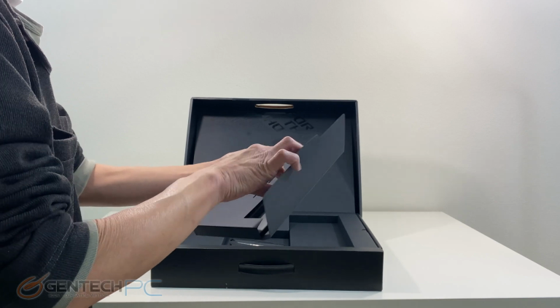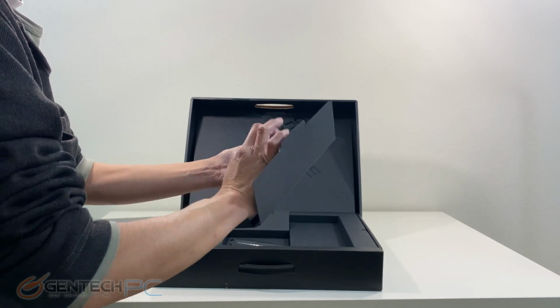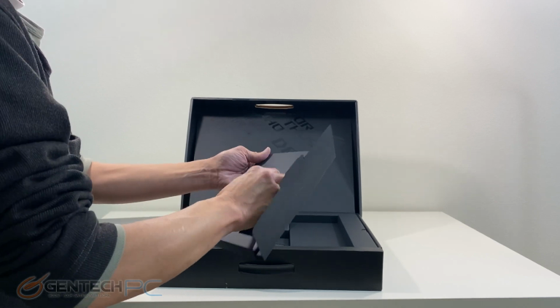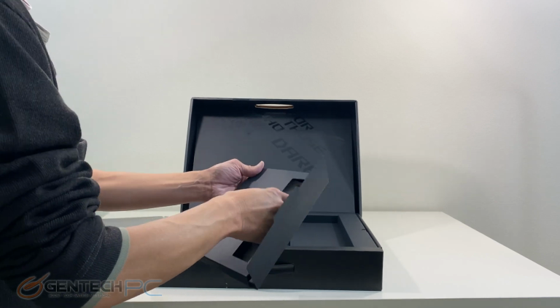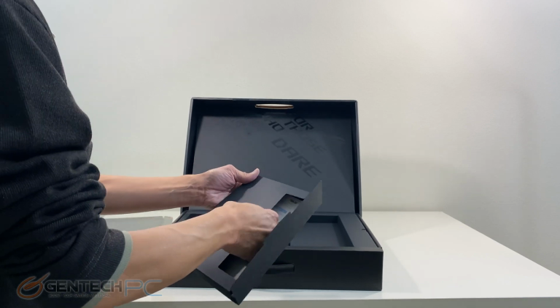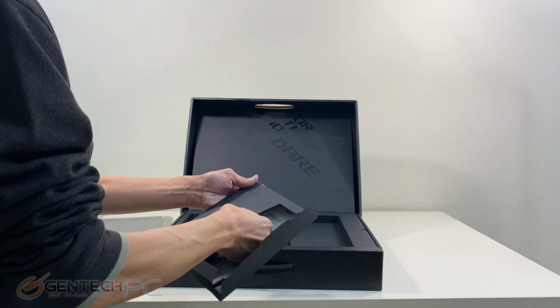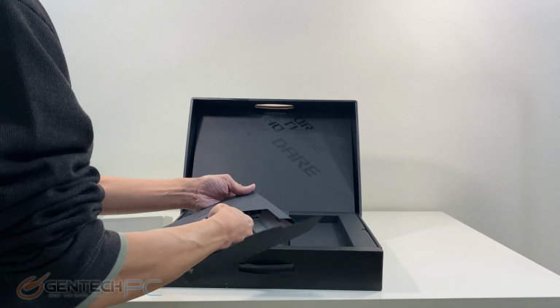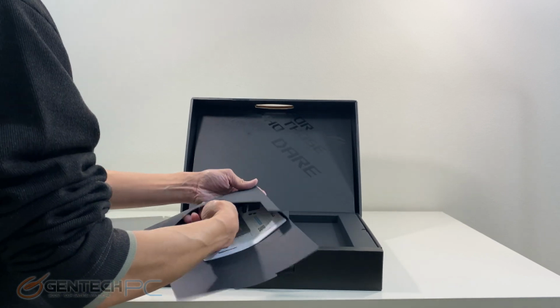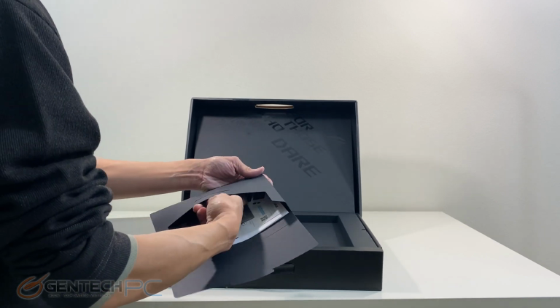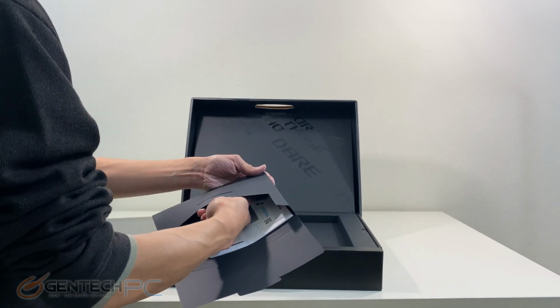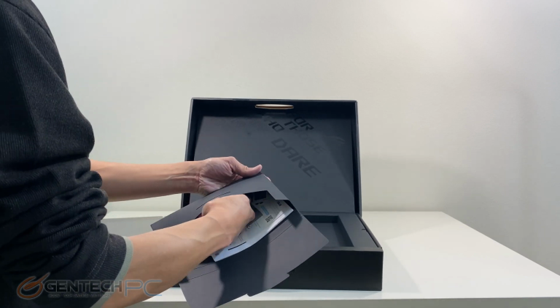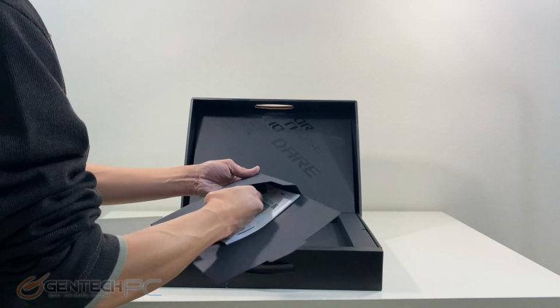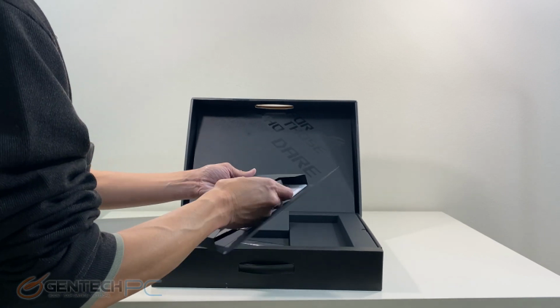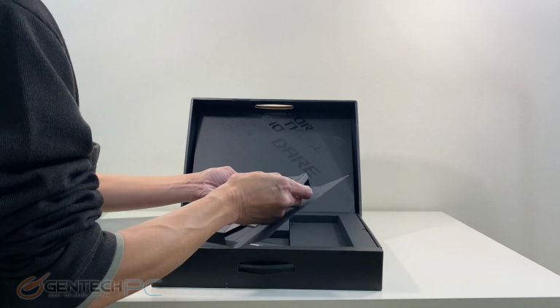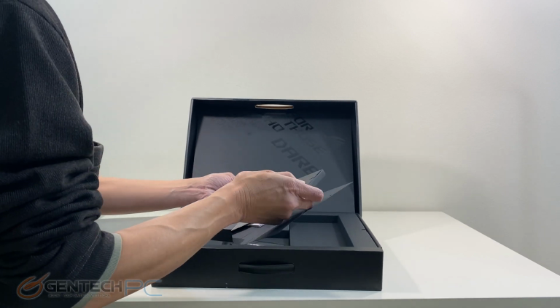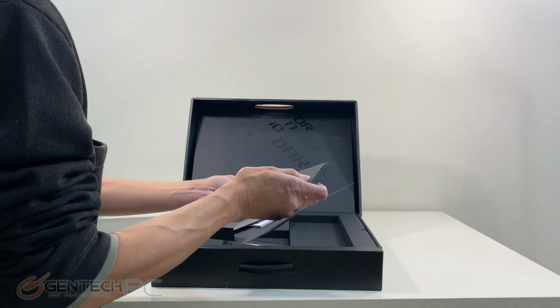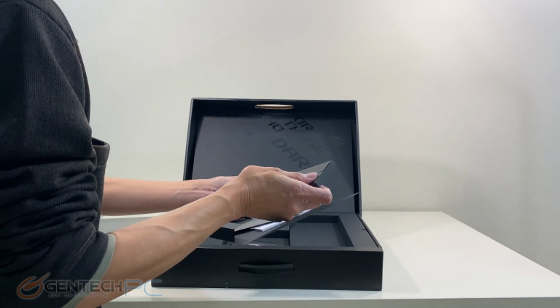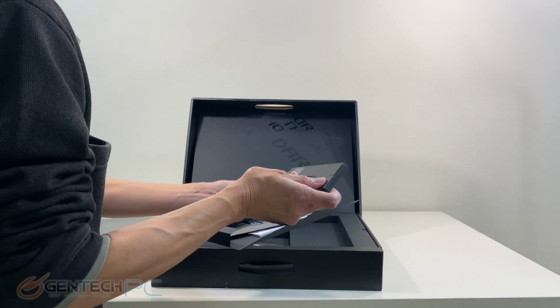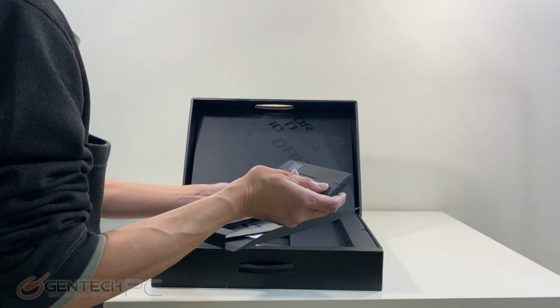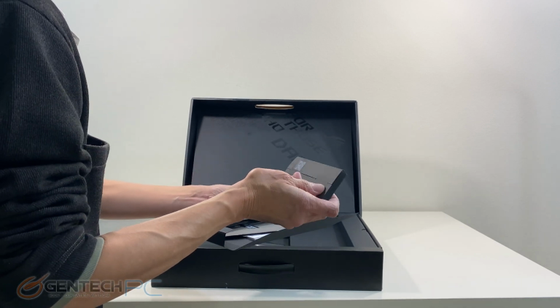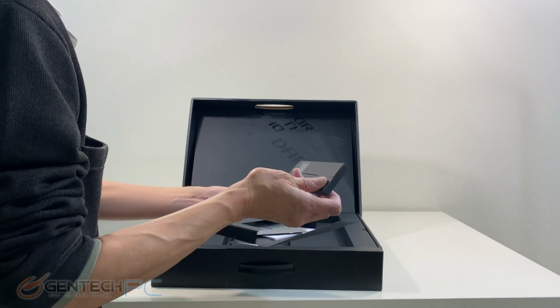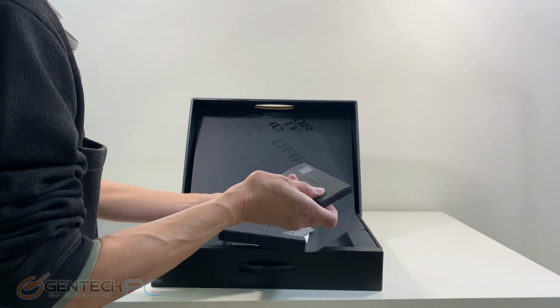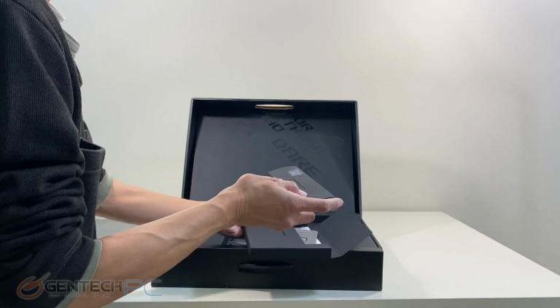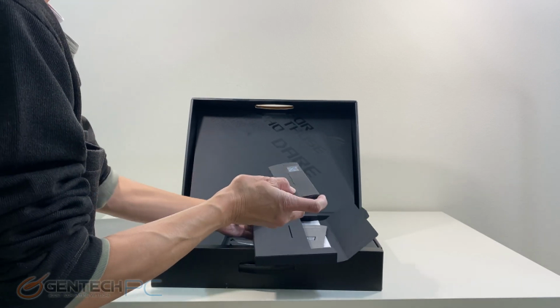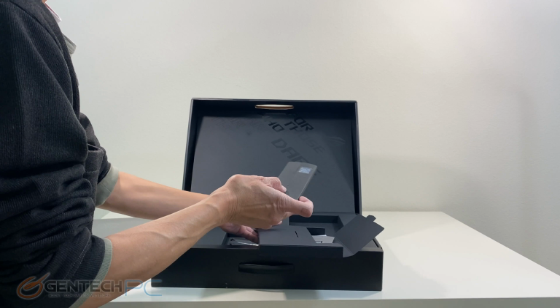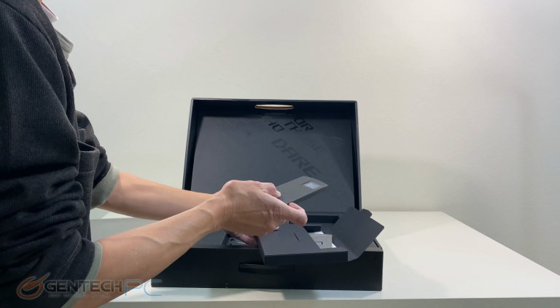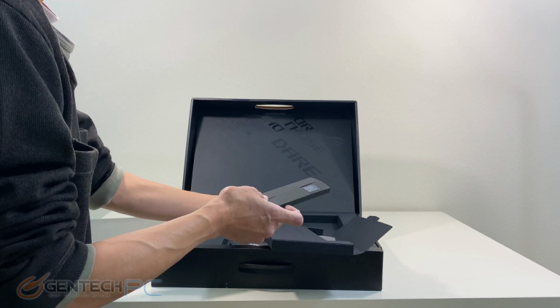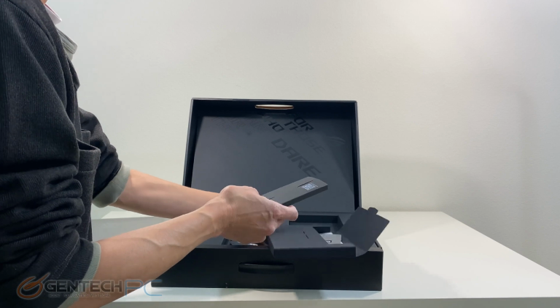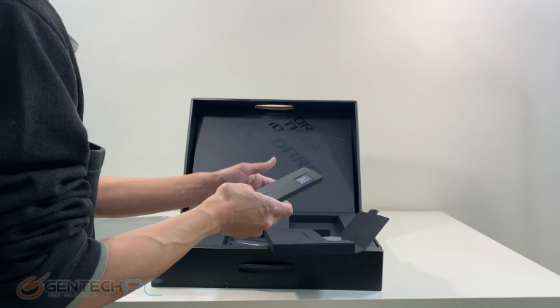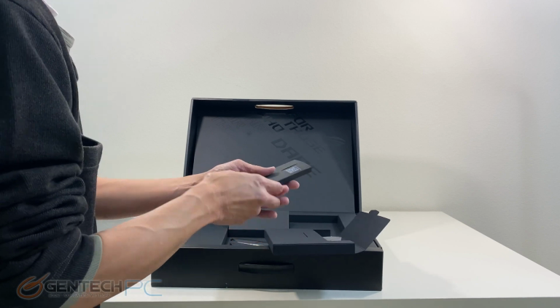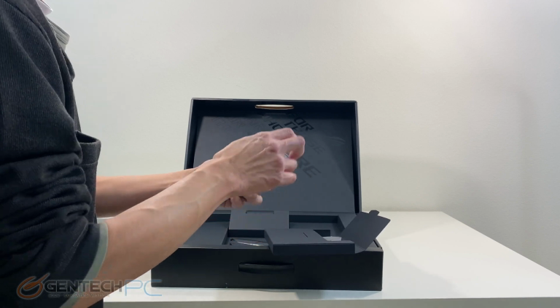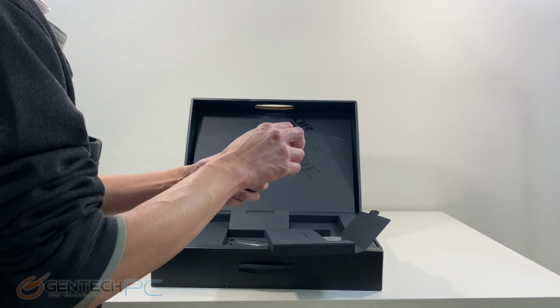The unit will come double boxed but we've already taken the plain cardboard box off and this is our internal matte black box.